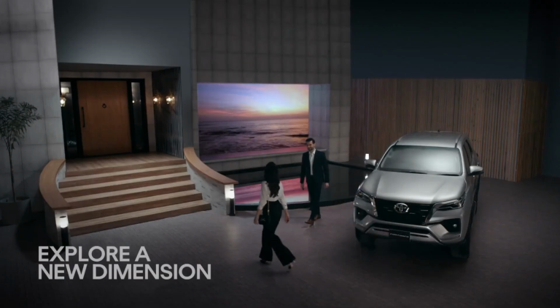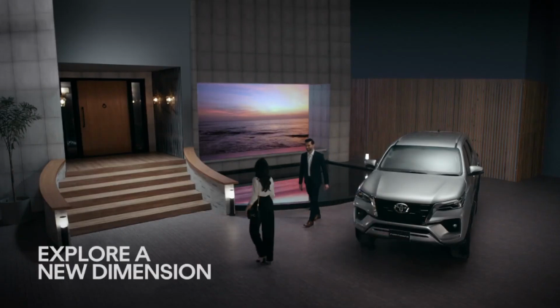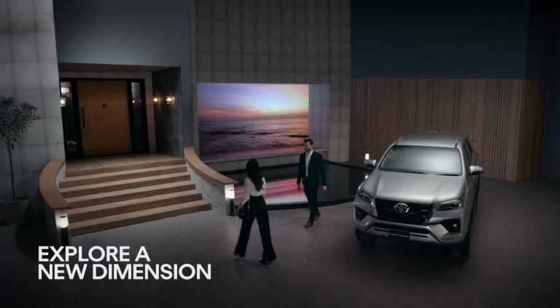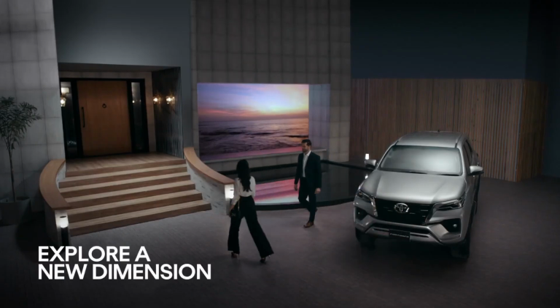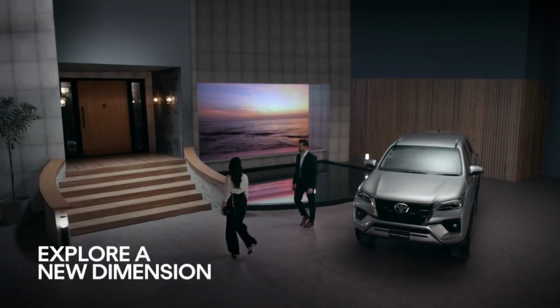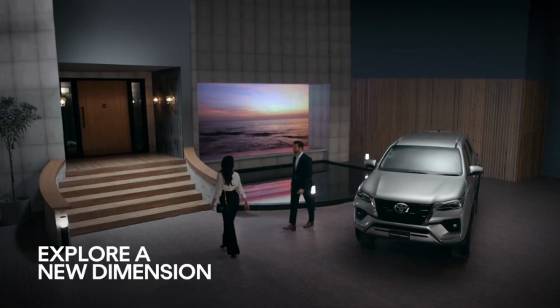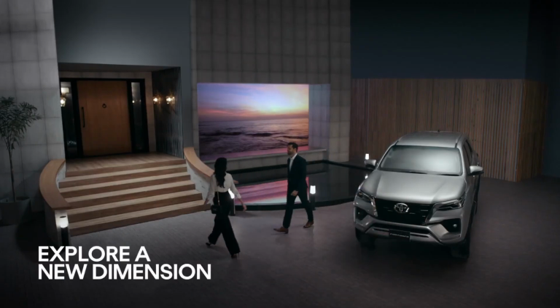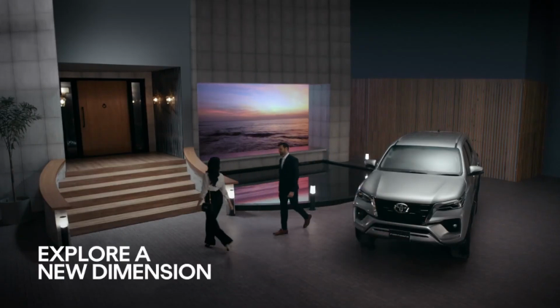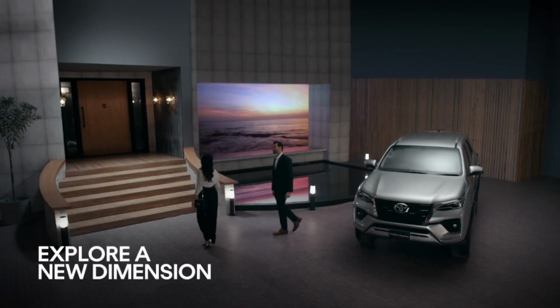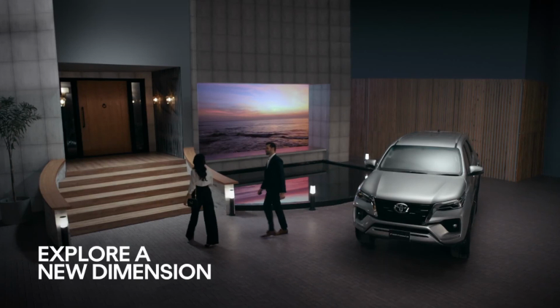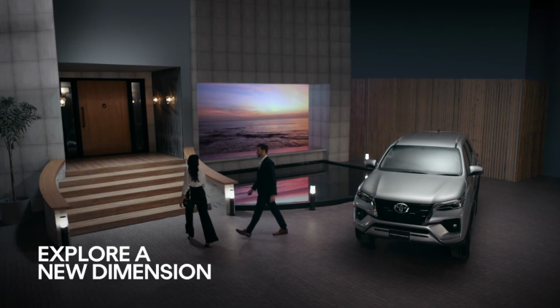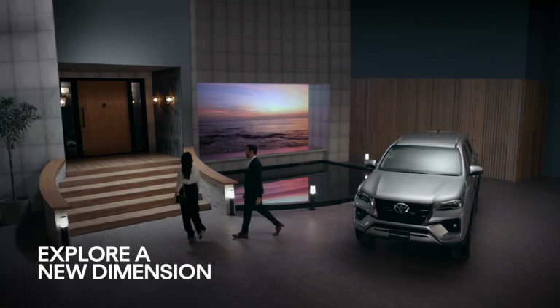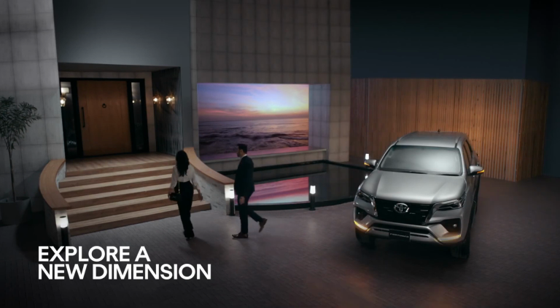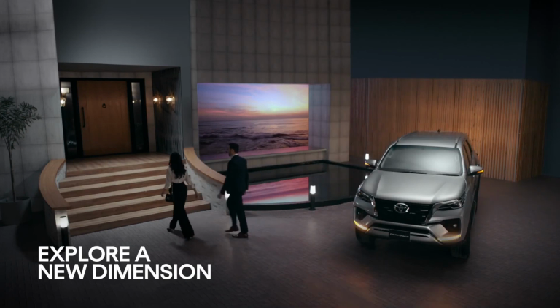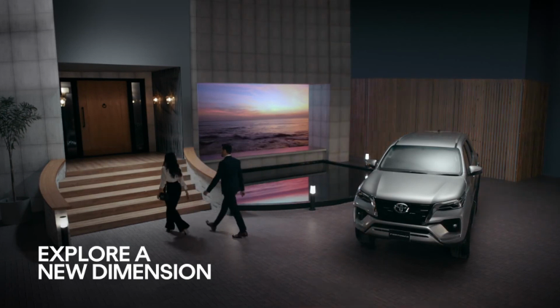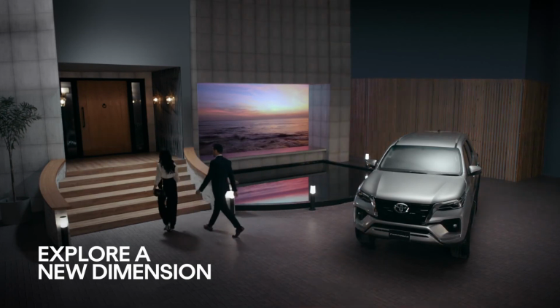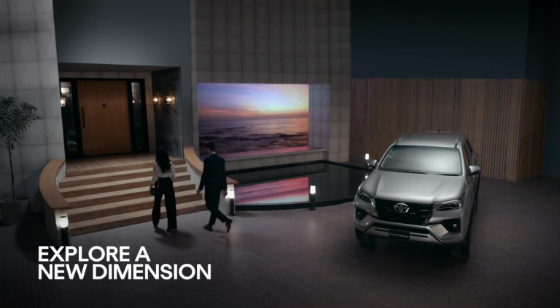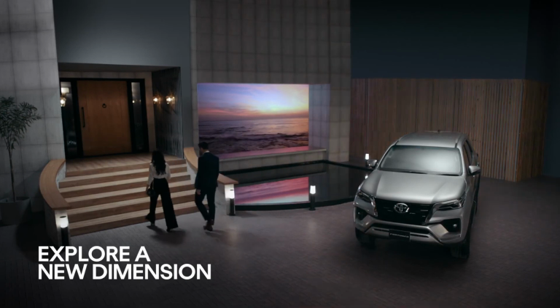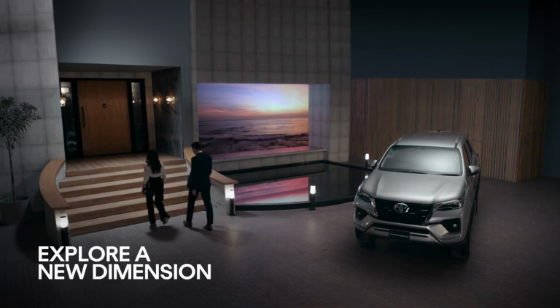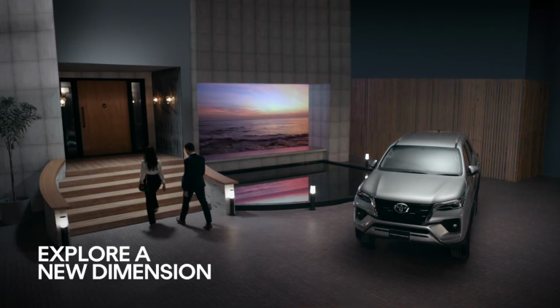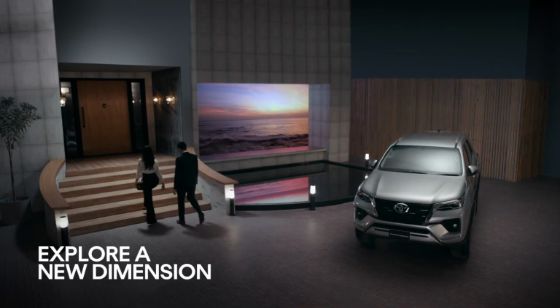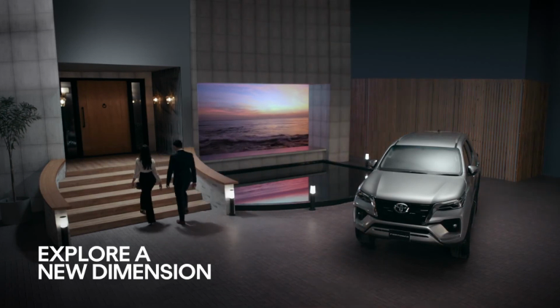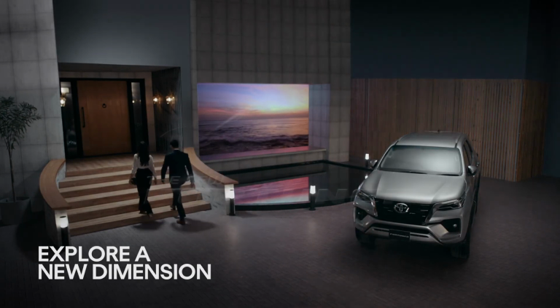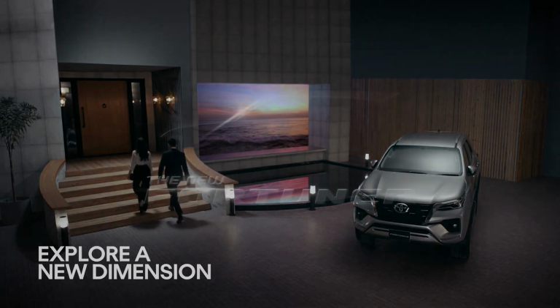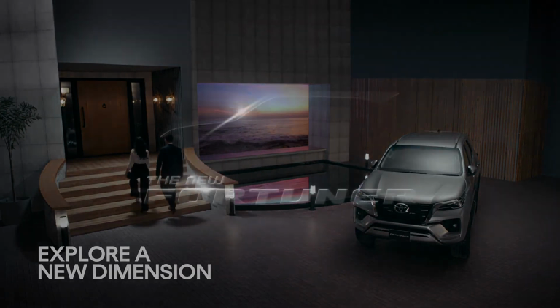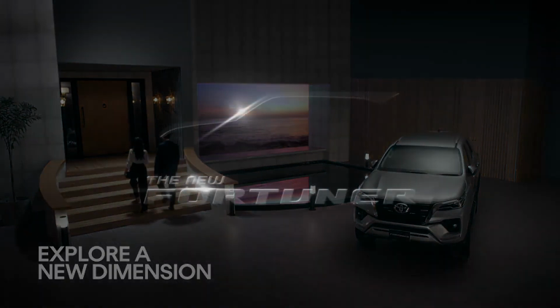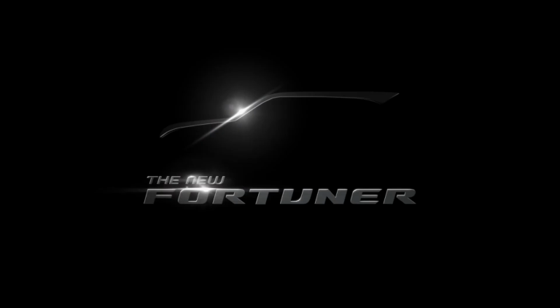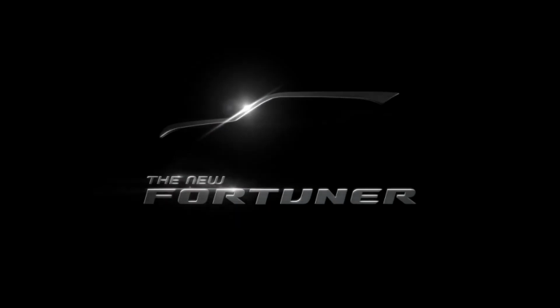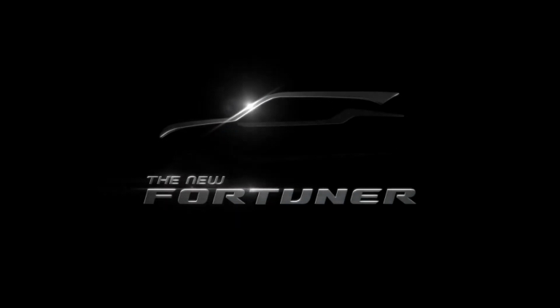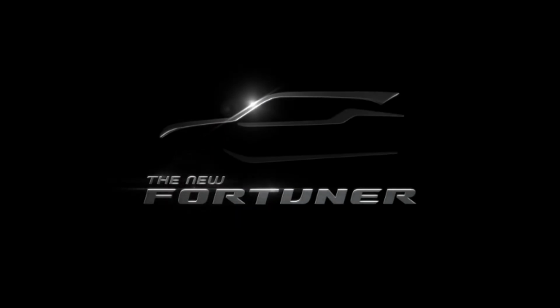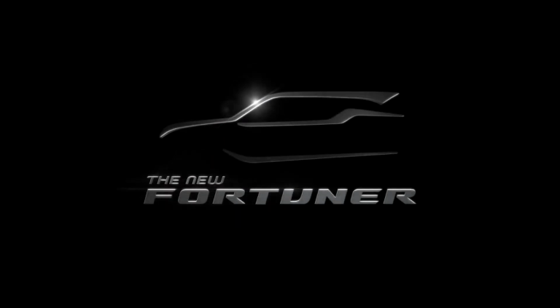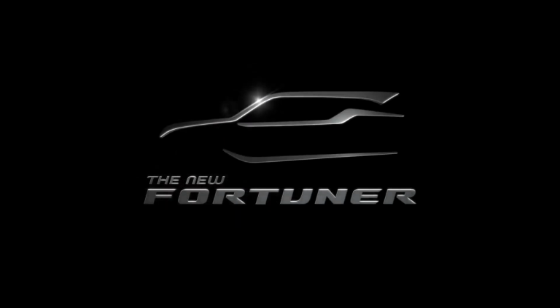Explore a new dimension. Experience the all-new Fortuna.